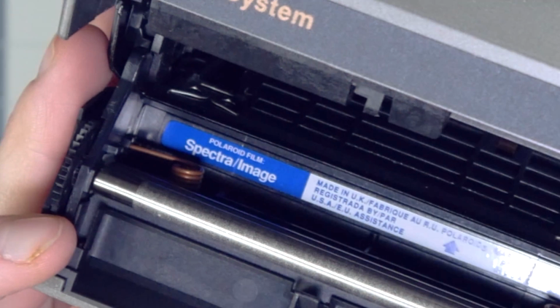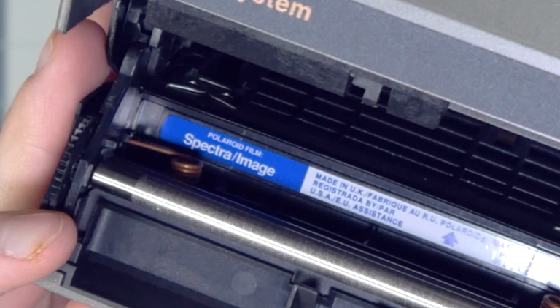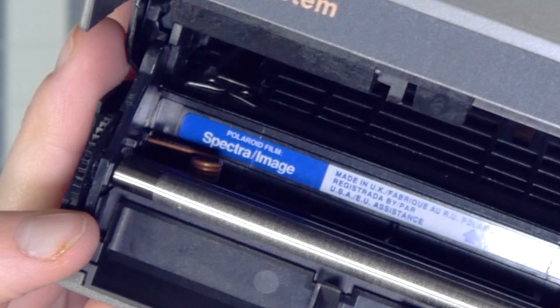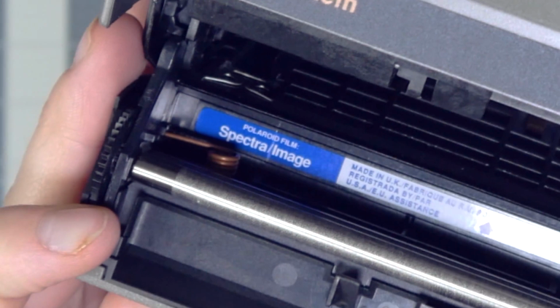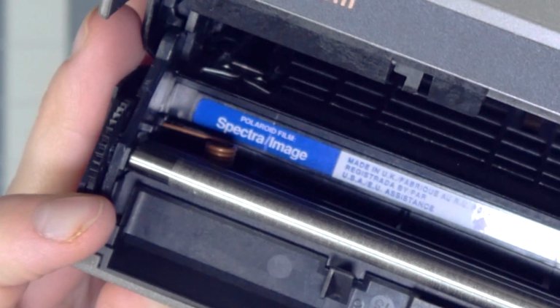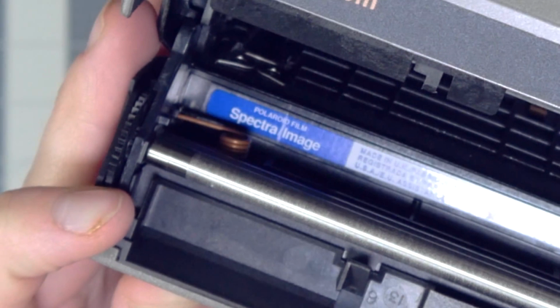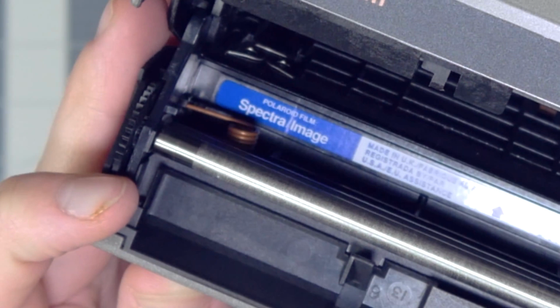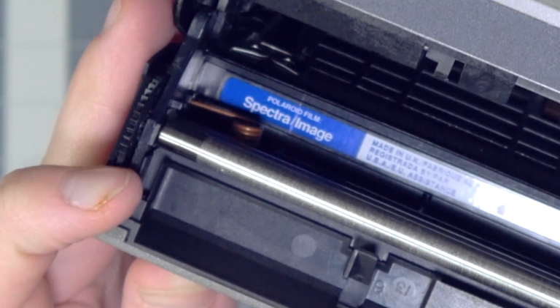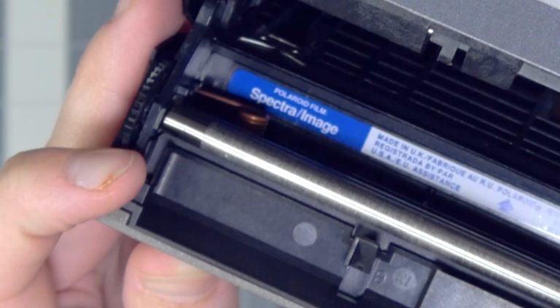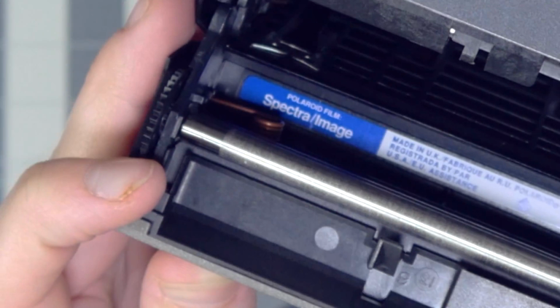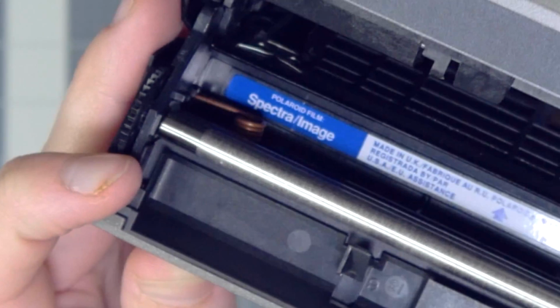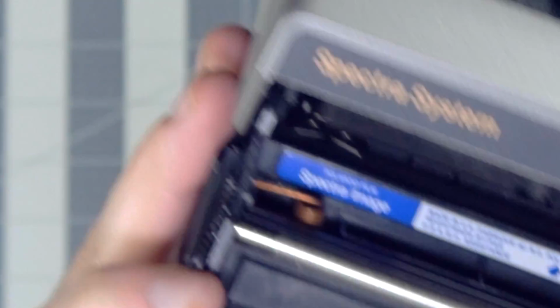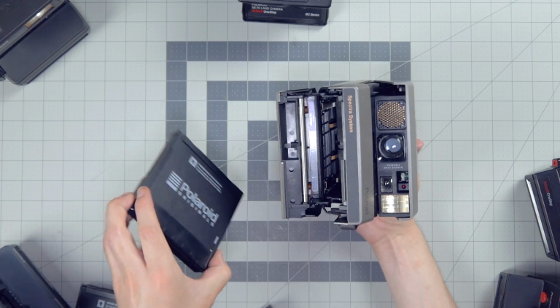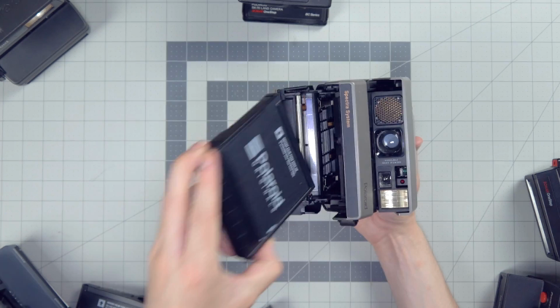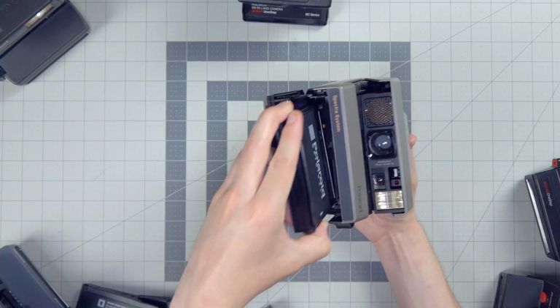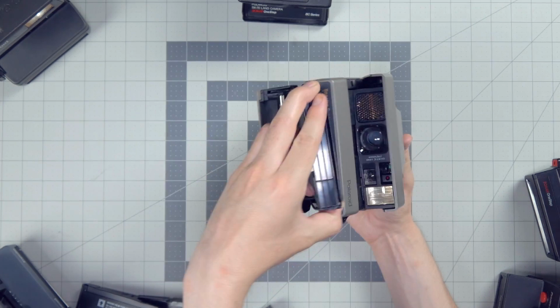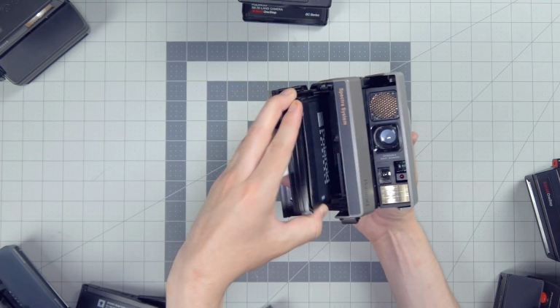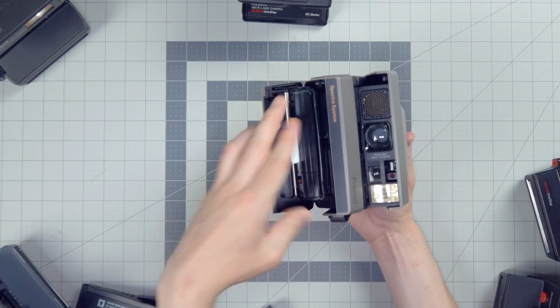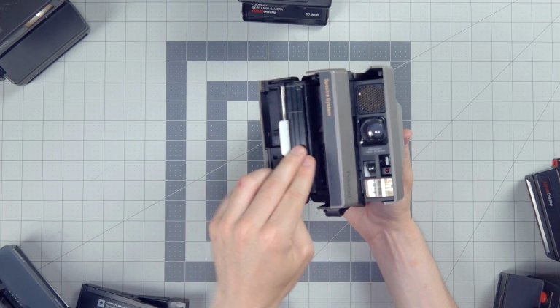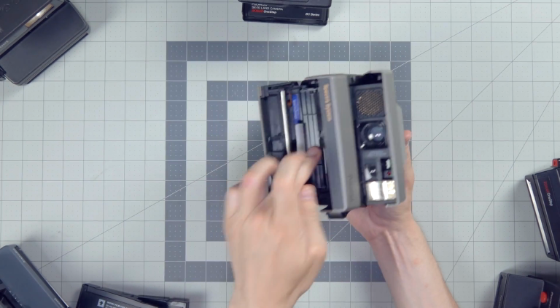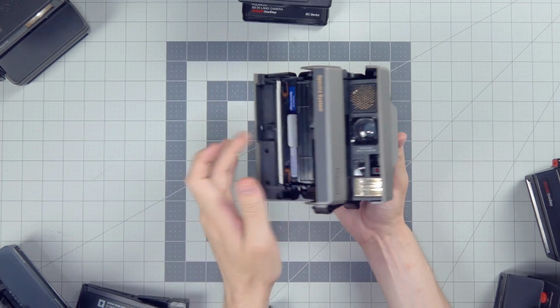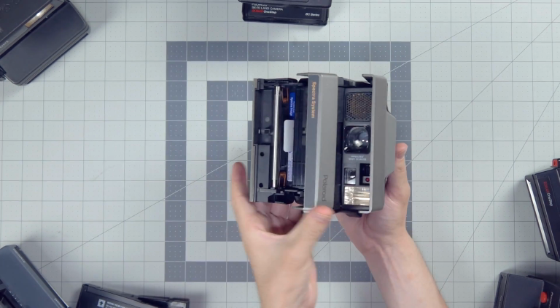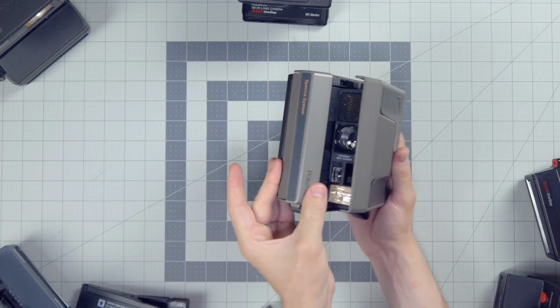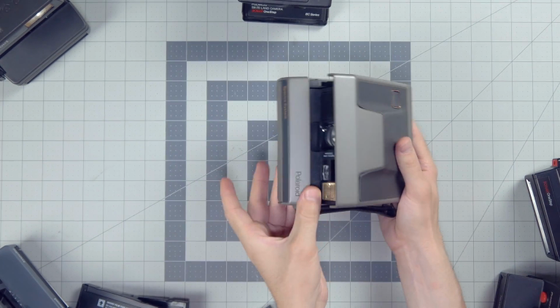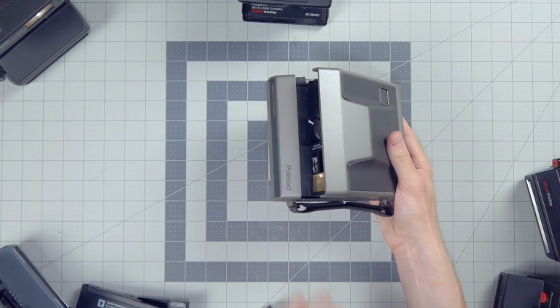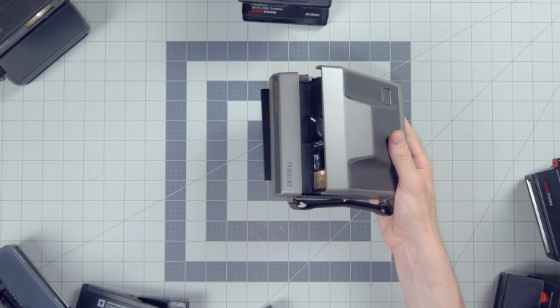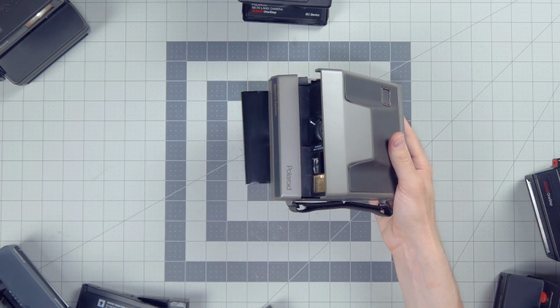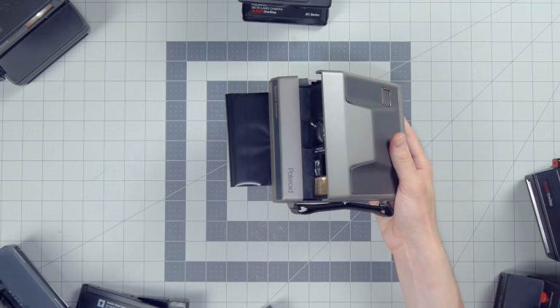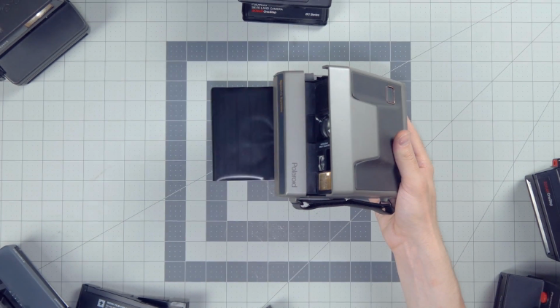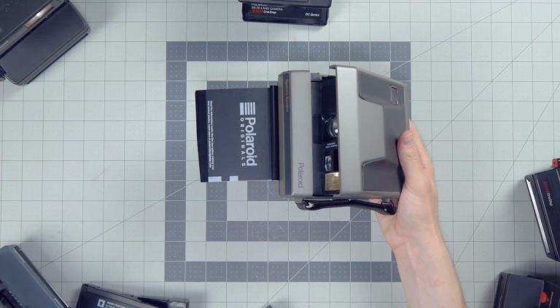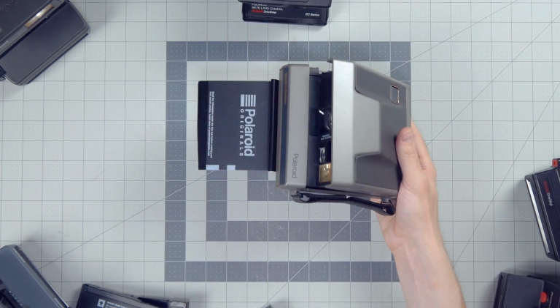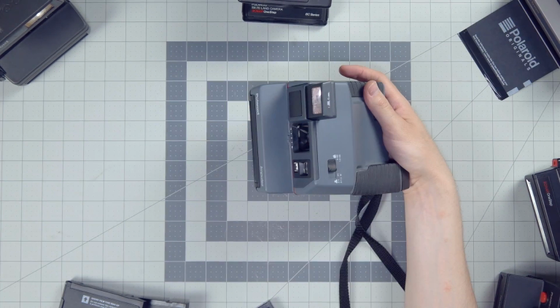Polaroid Spectra film has been discontinued. Get it while you can, I guess. I really don't want to get into it — I've made so many videos where I've just talked about it.